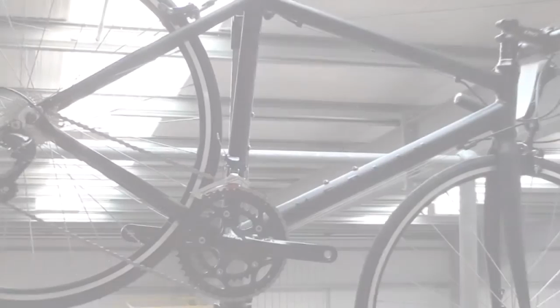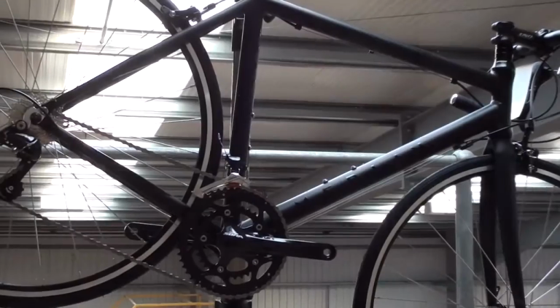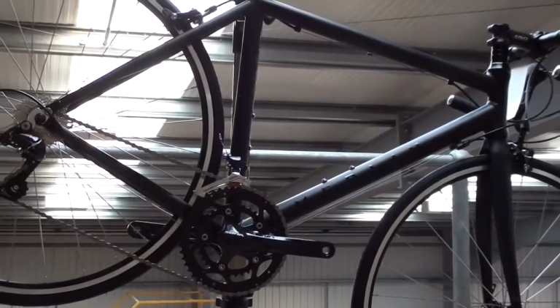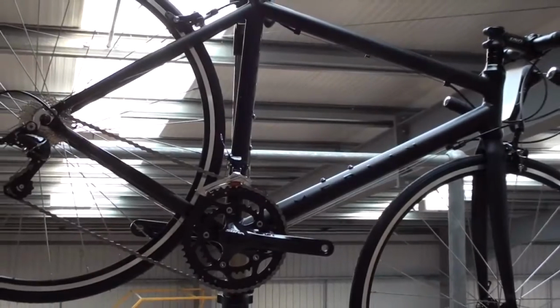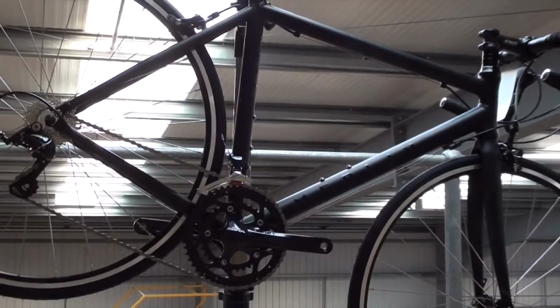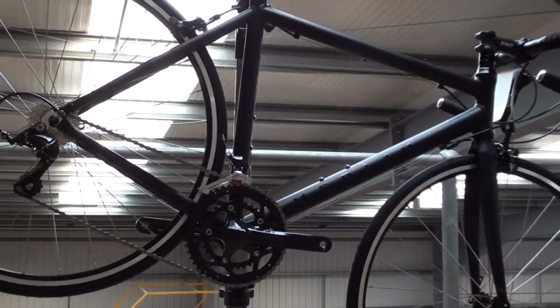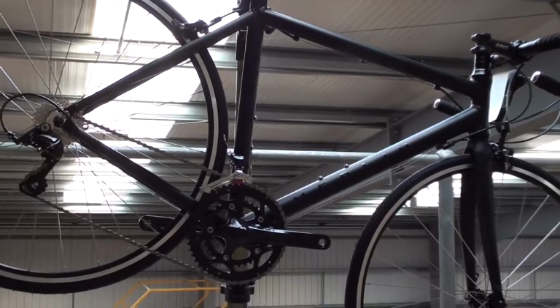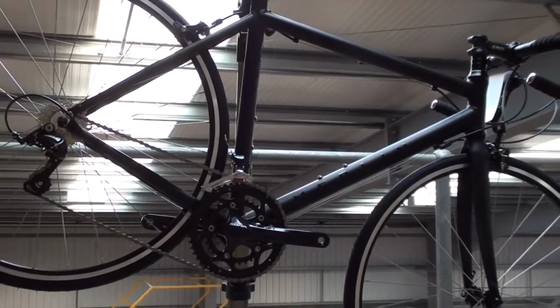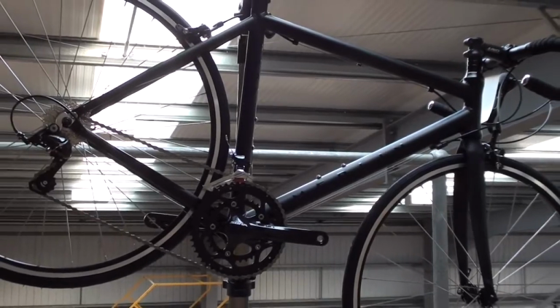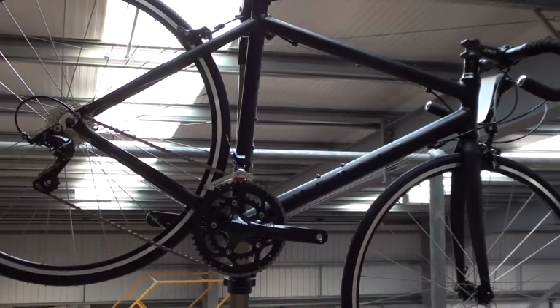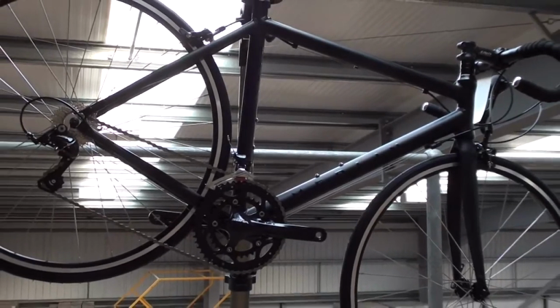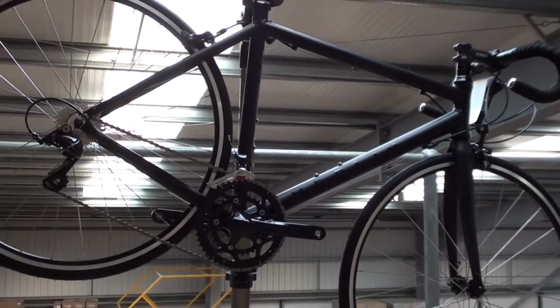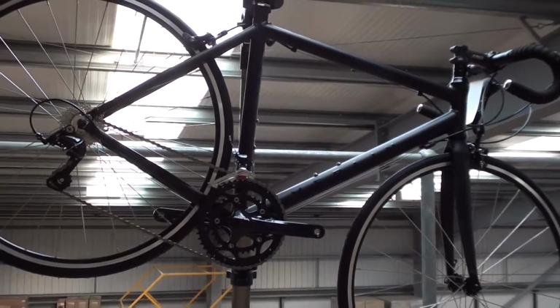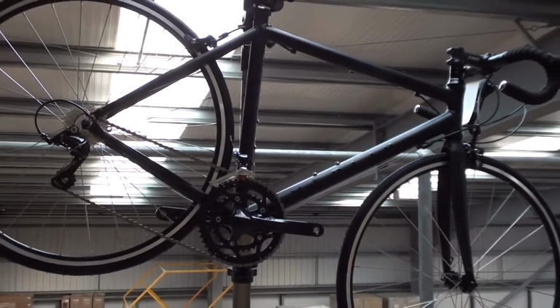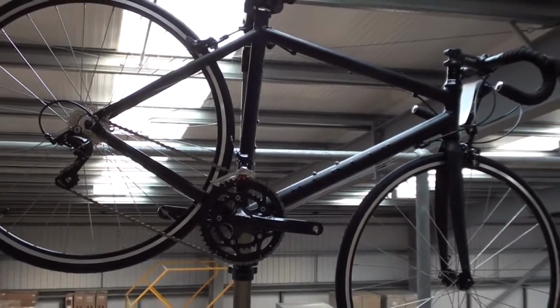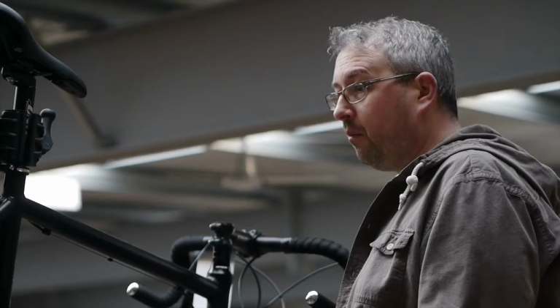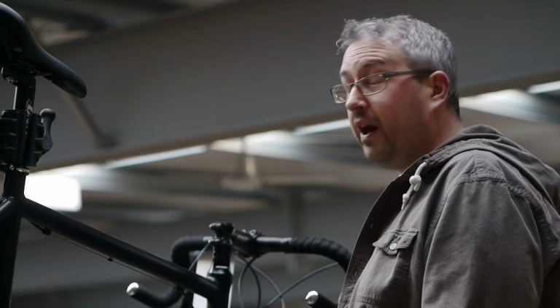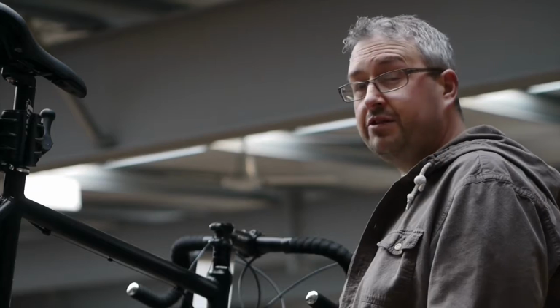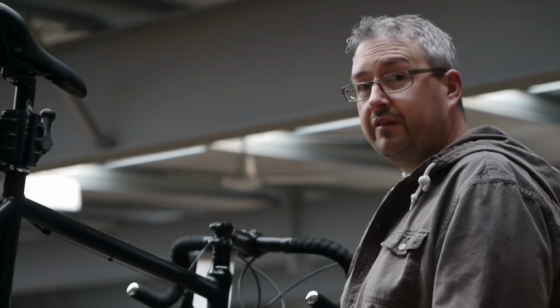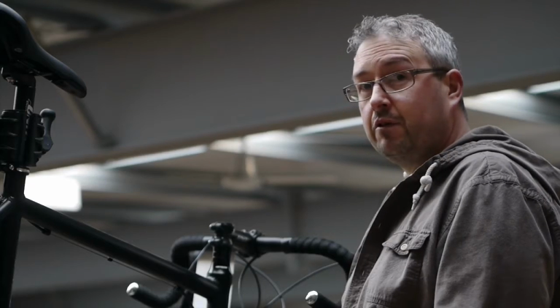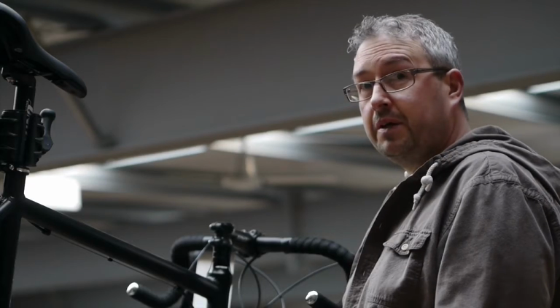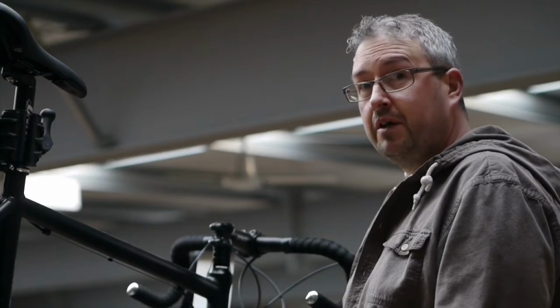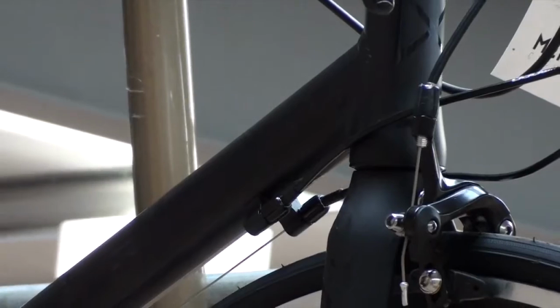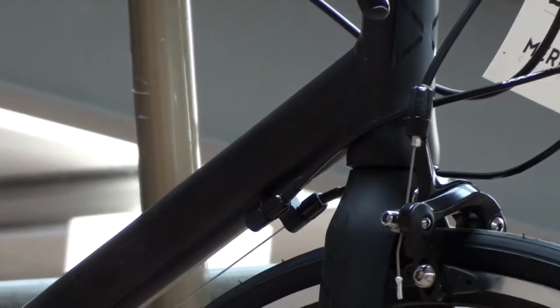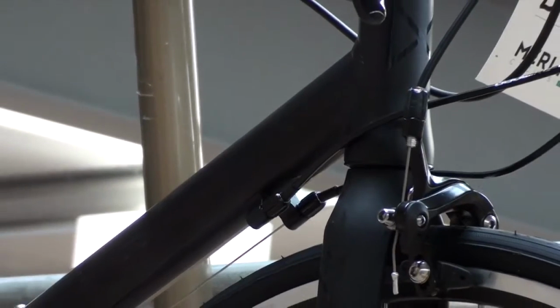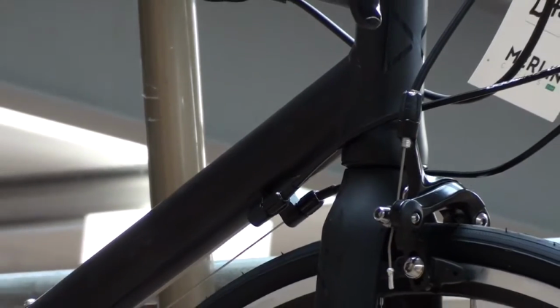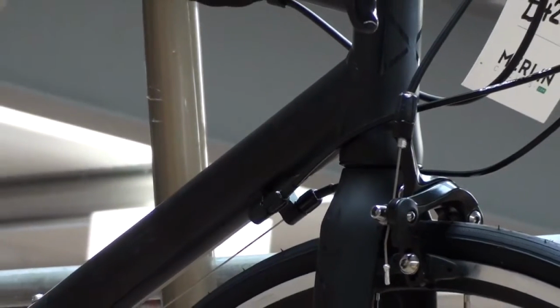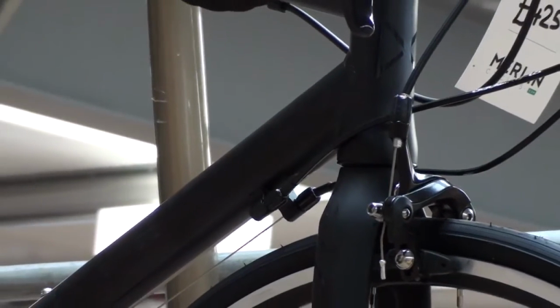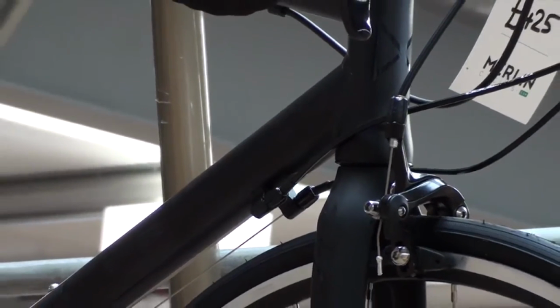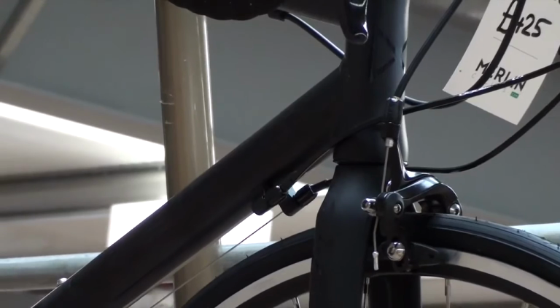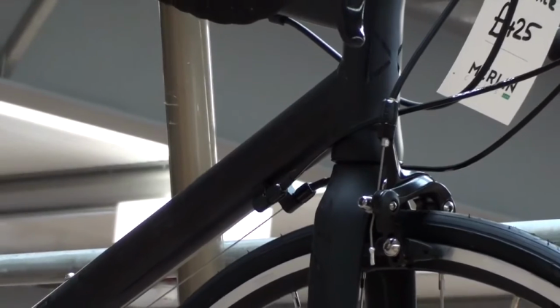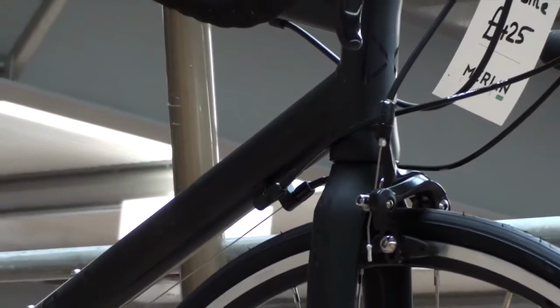Hello, this is our Merlin PR7-R, our entry level road bike. This is for the person that wants to start racing.